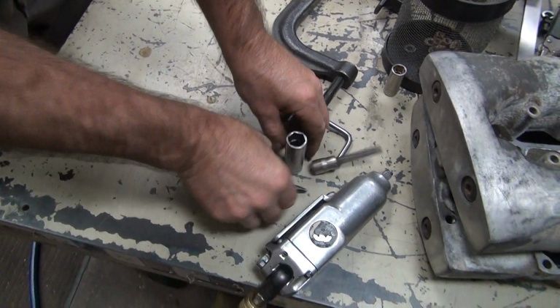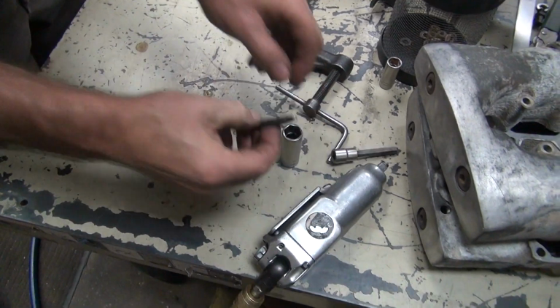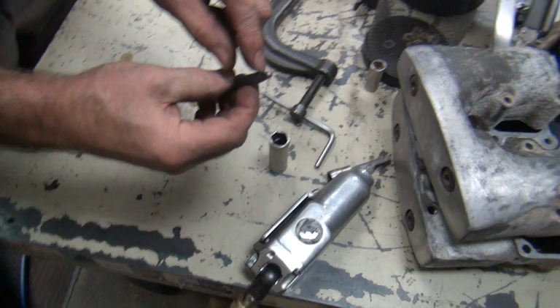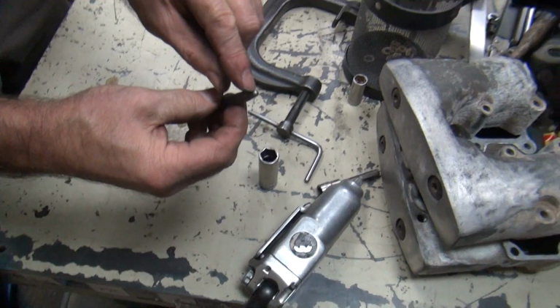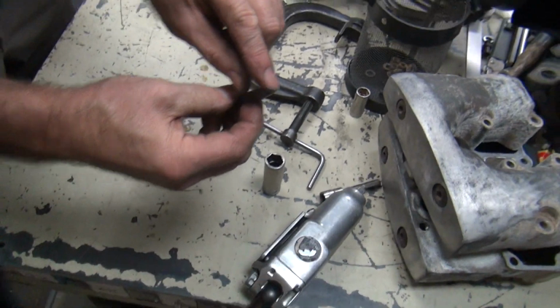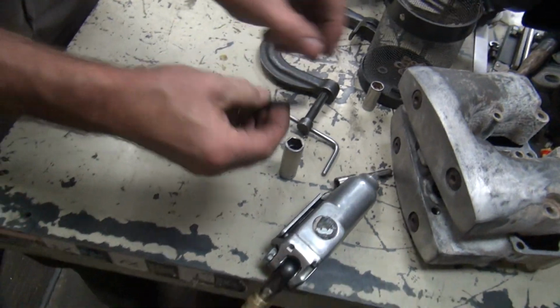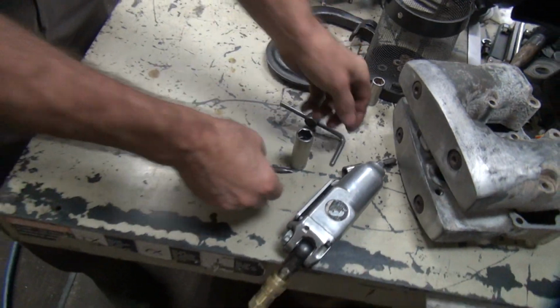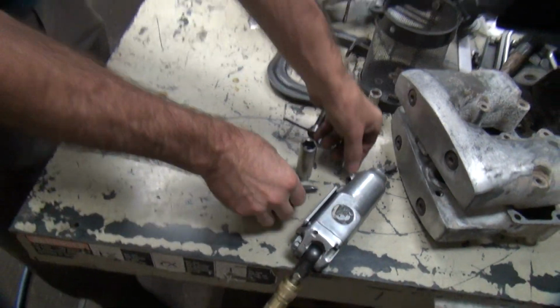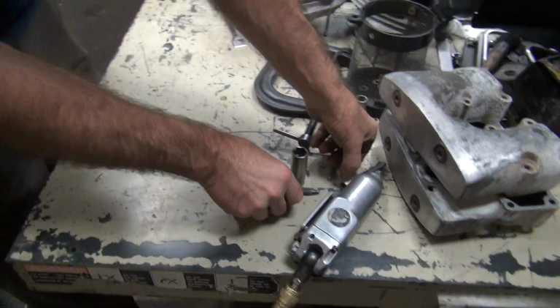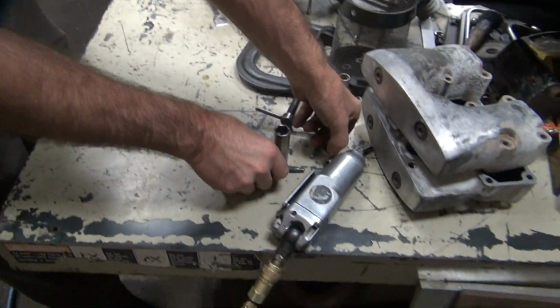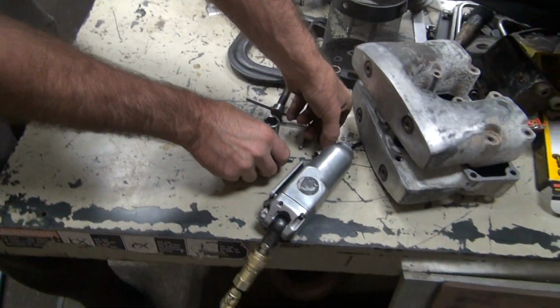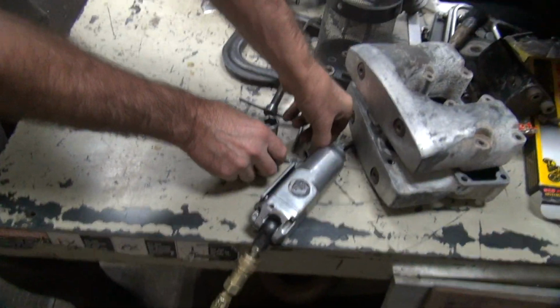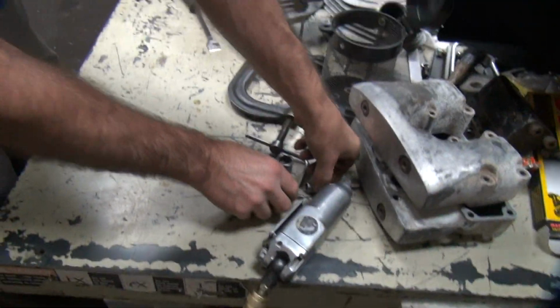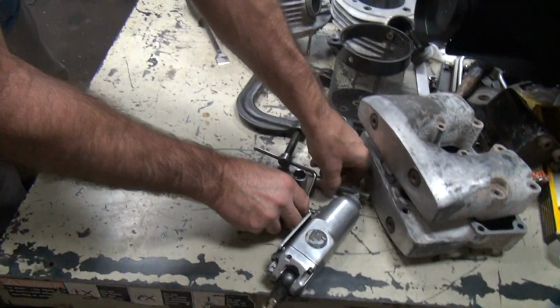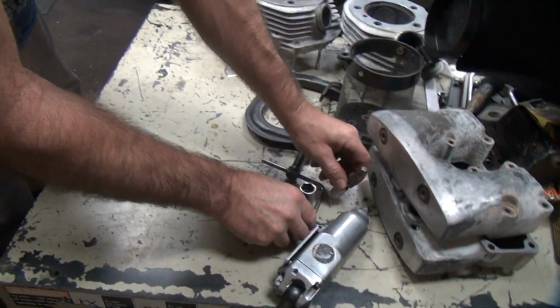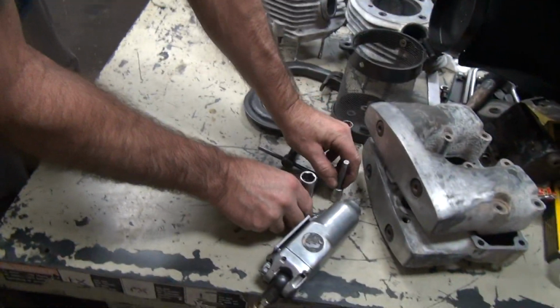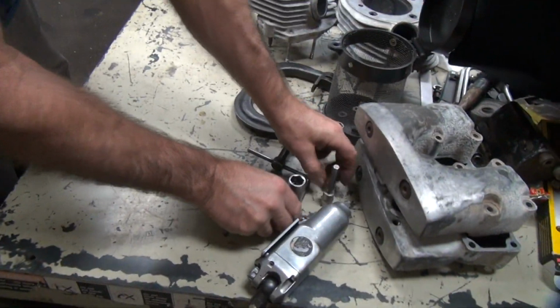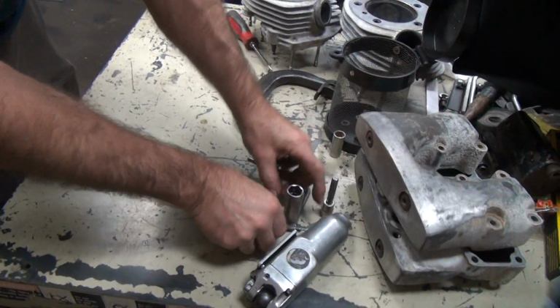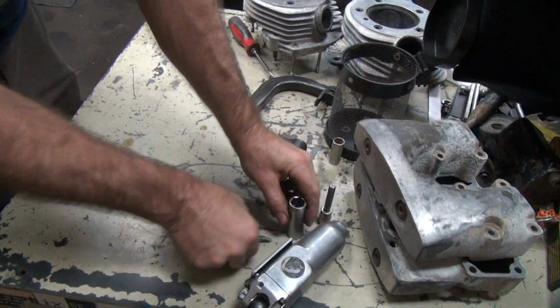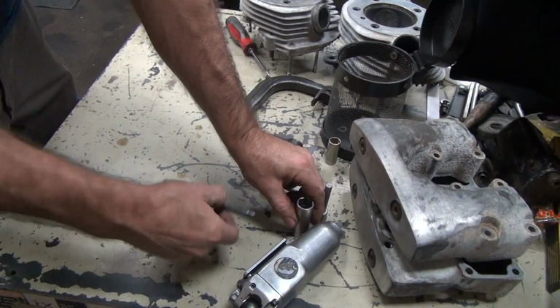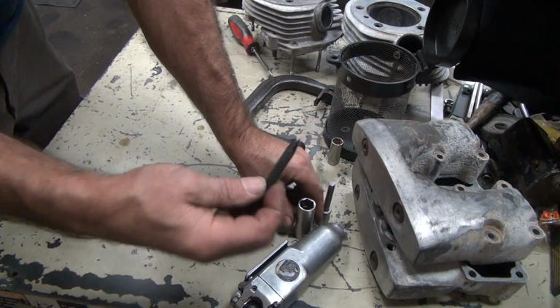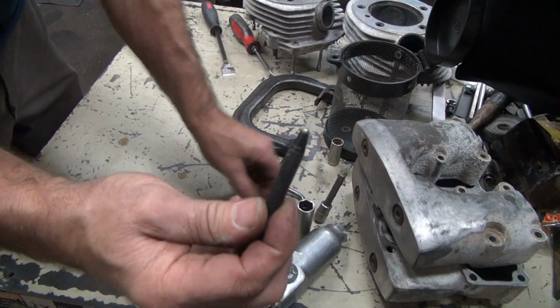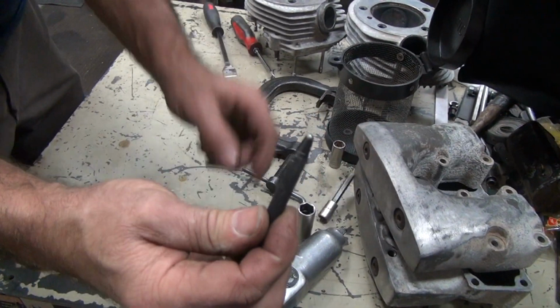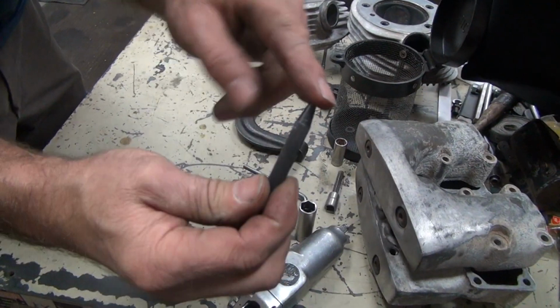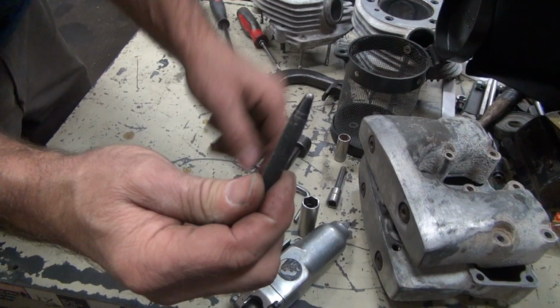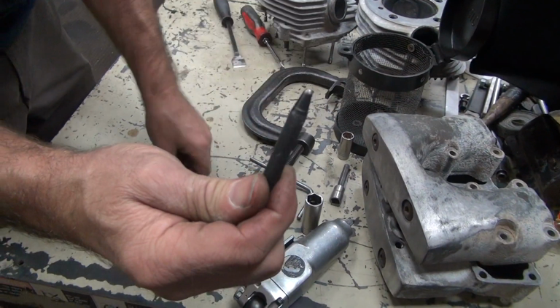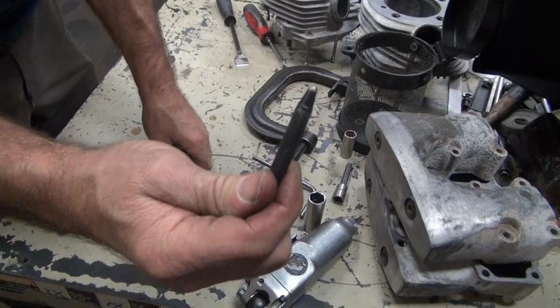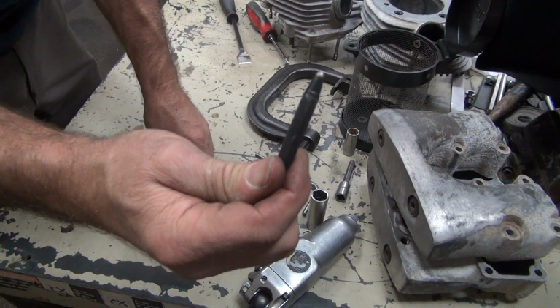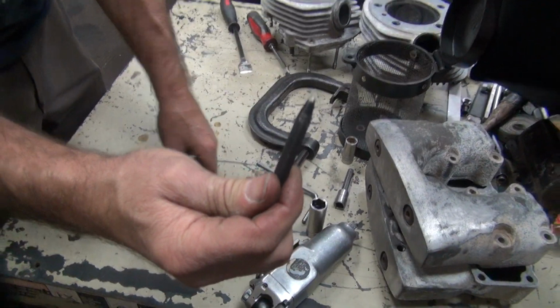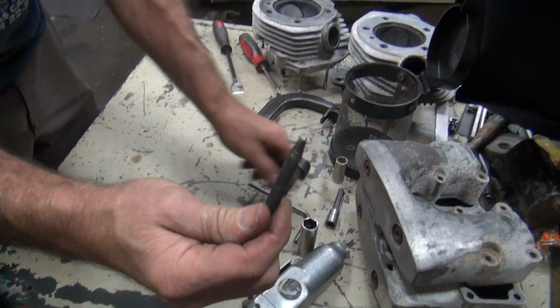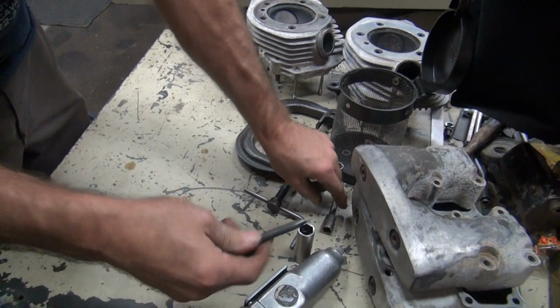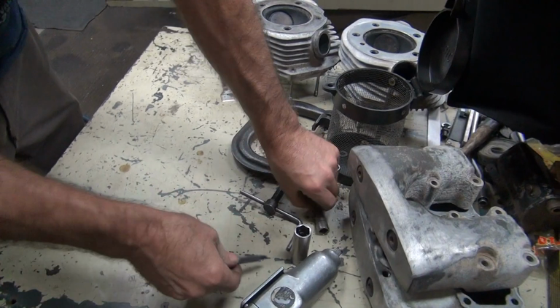It's really important to have the radius tip on it. Very important to have a radius tip on it.